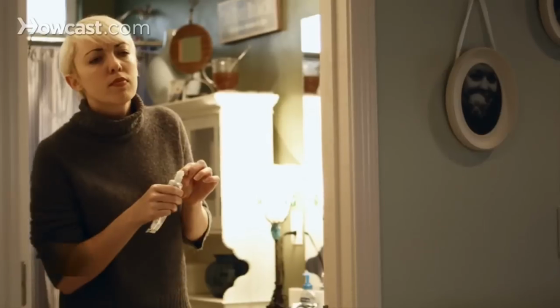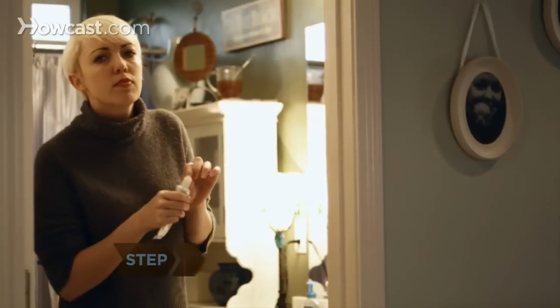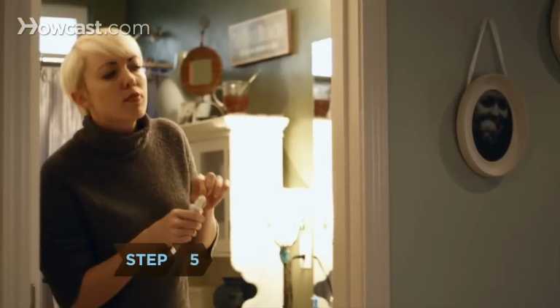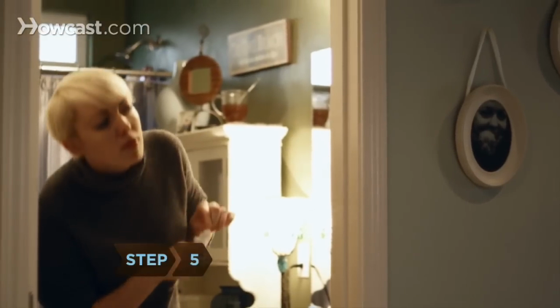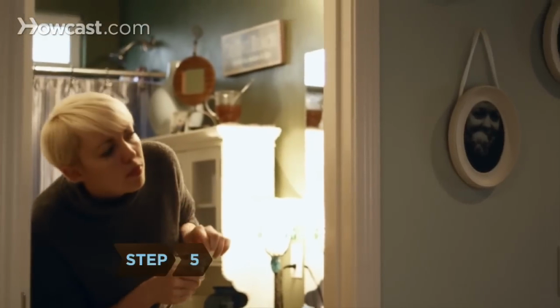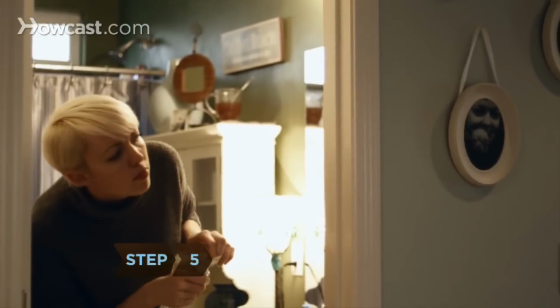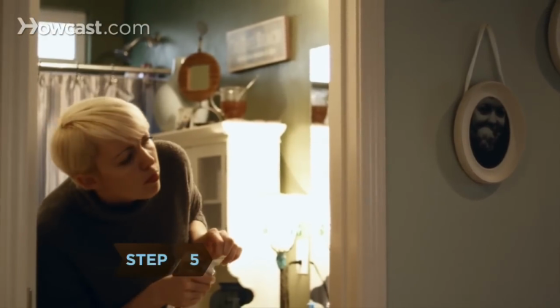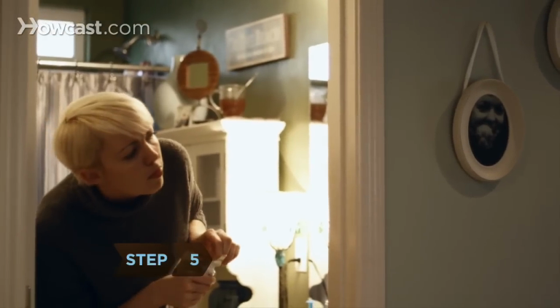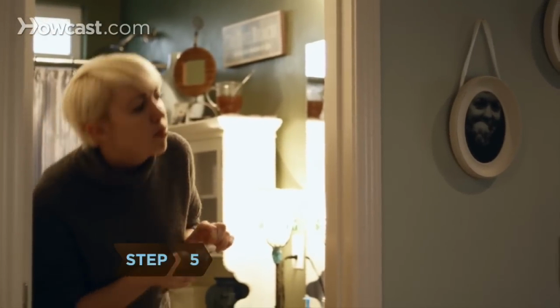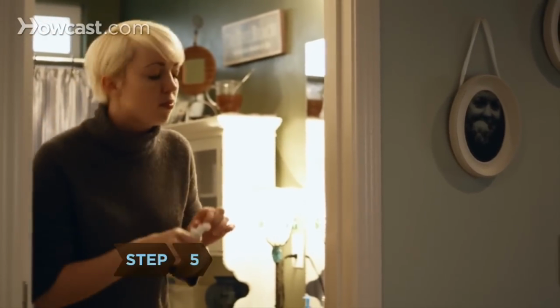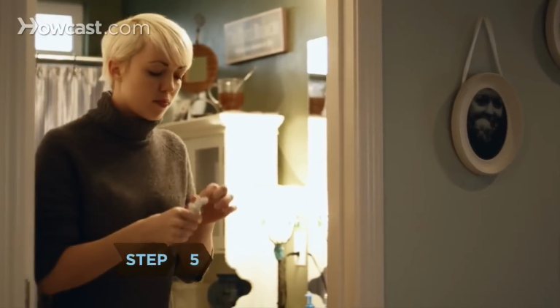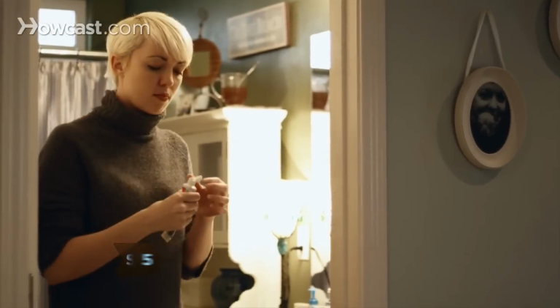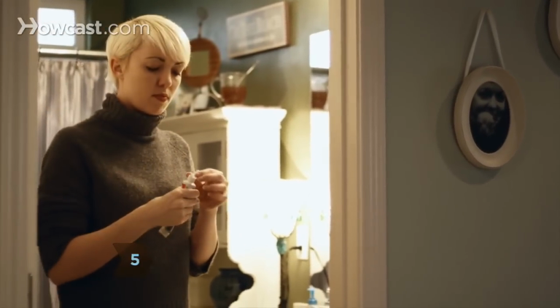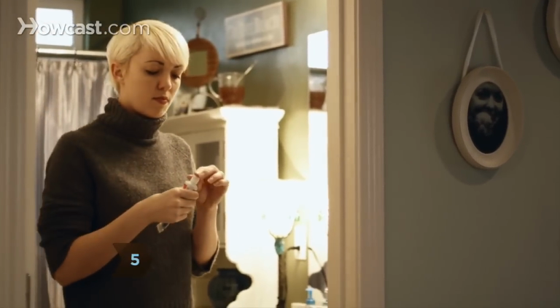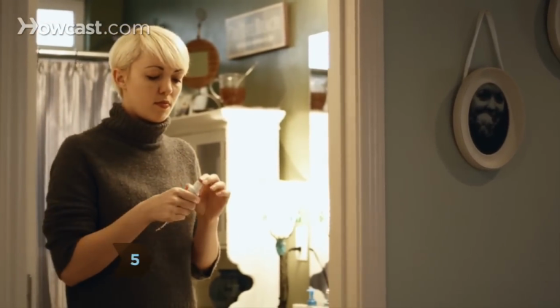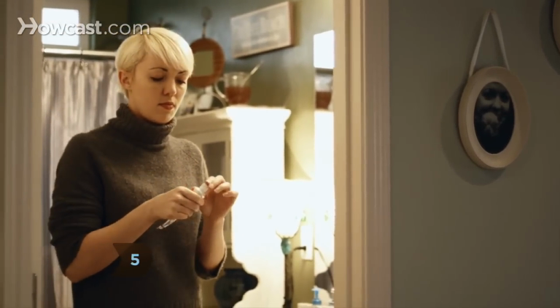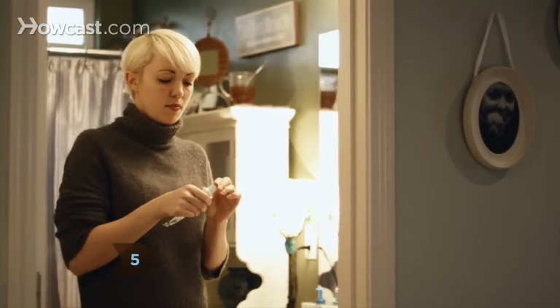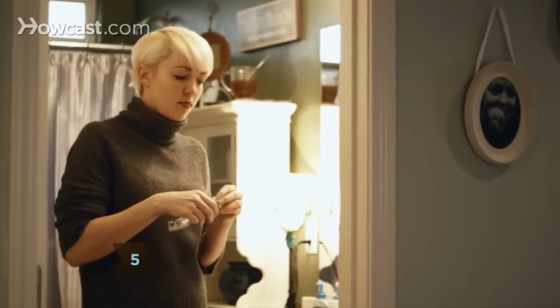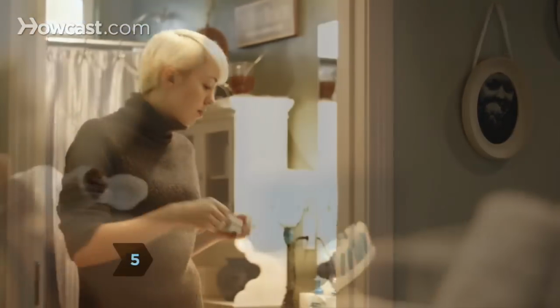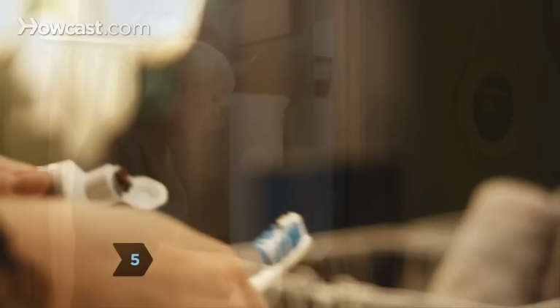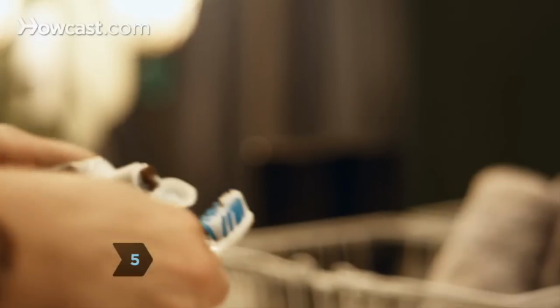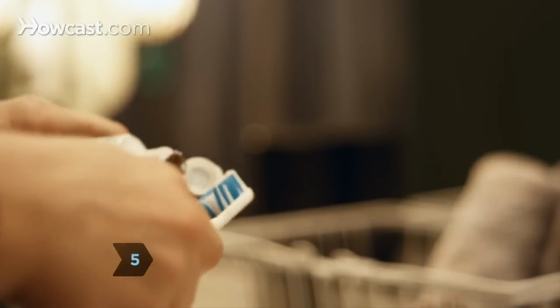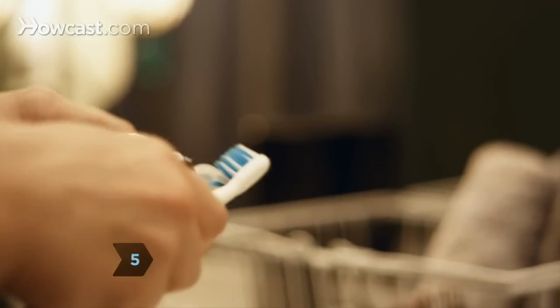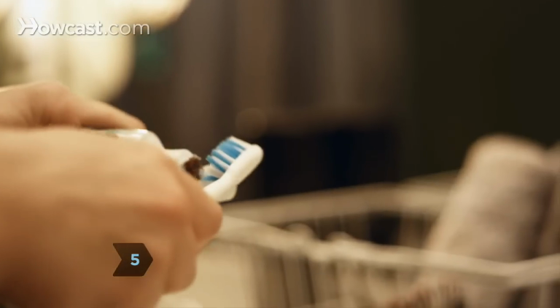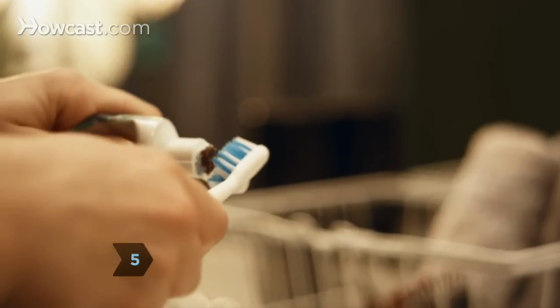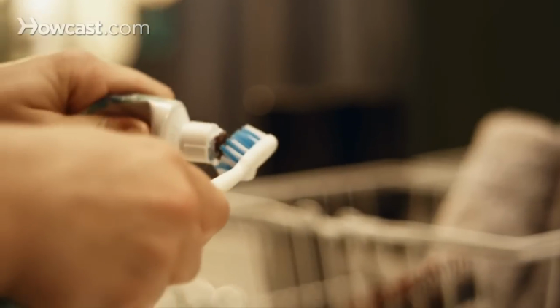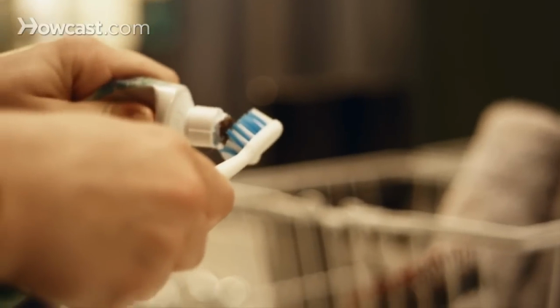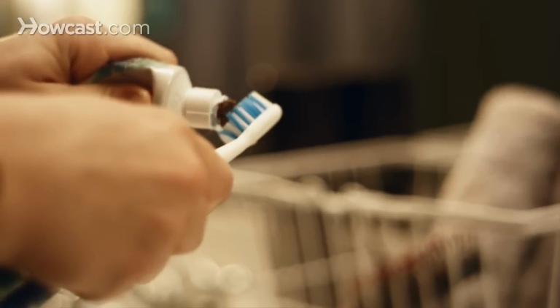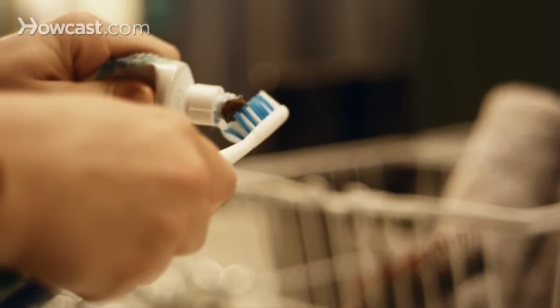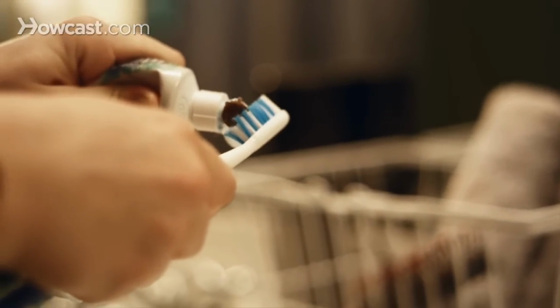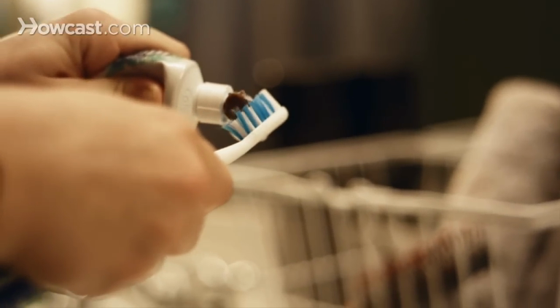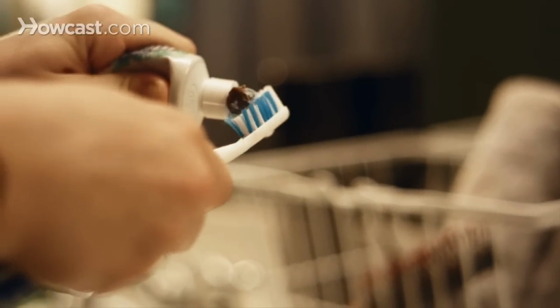Step 5: Stuff raisins into a toothpaste tube and watch people's reaction when they squeeze the tube.